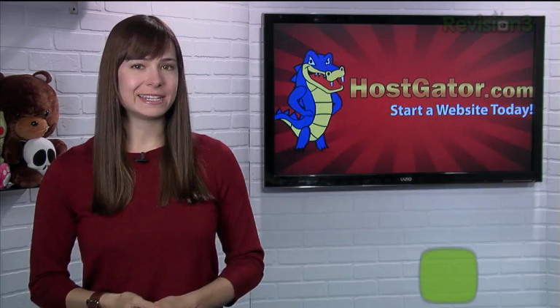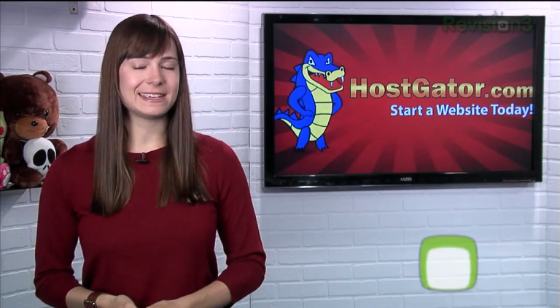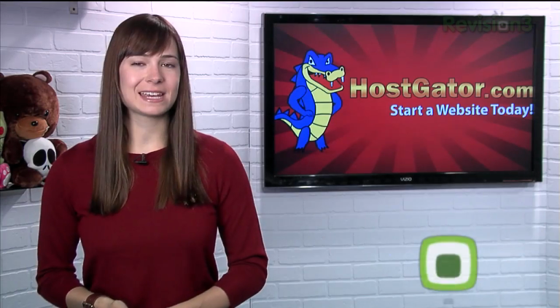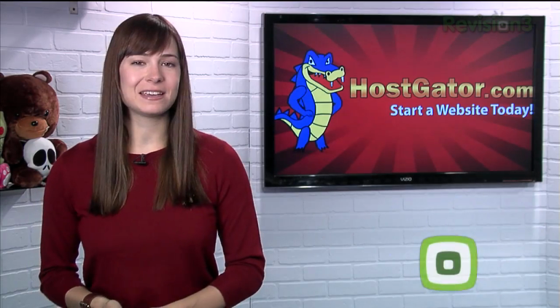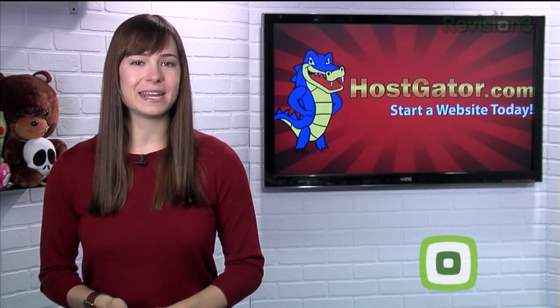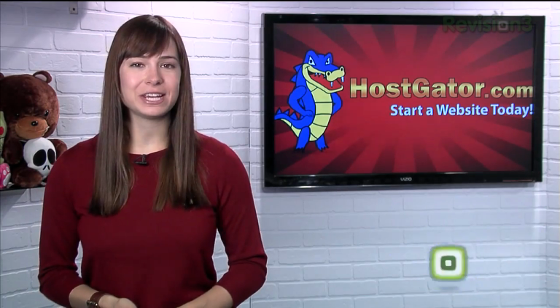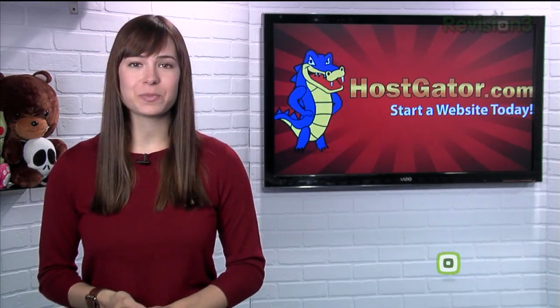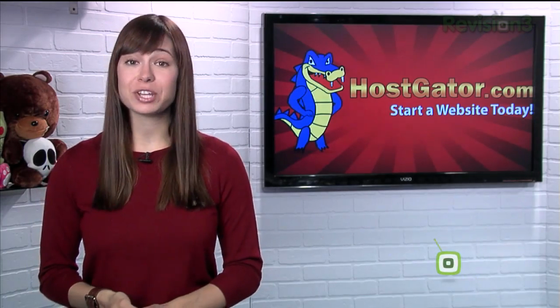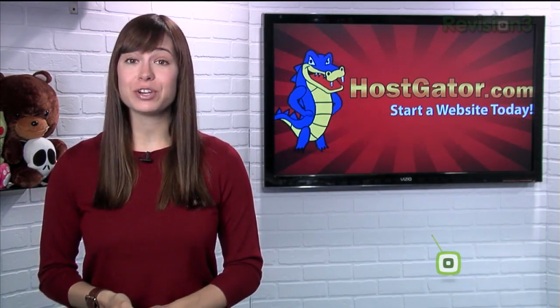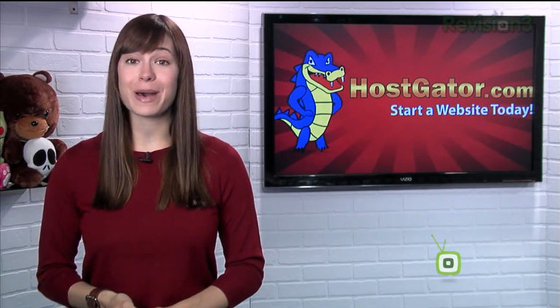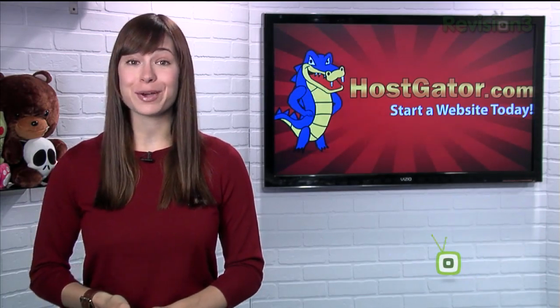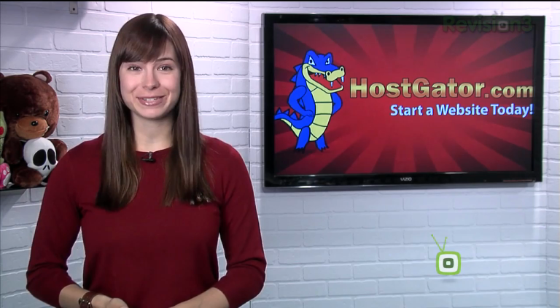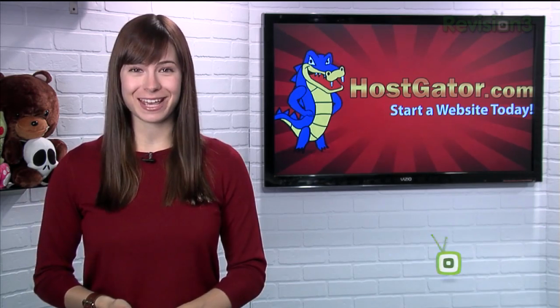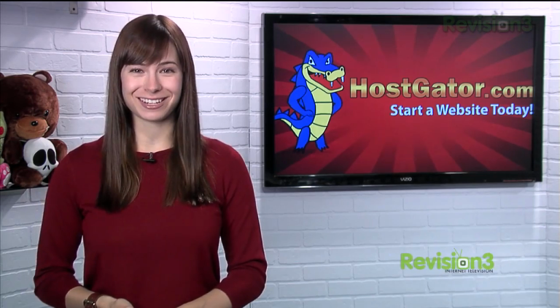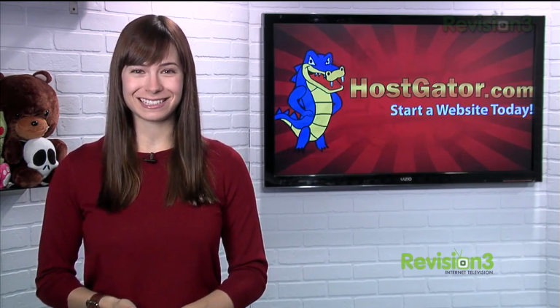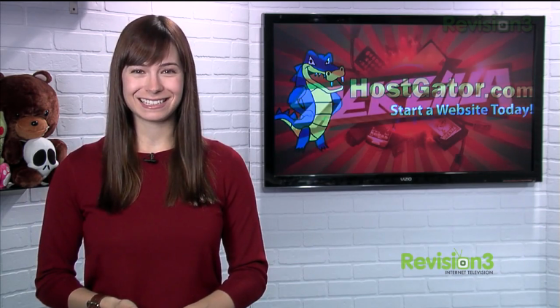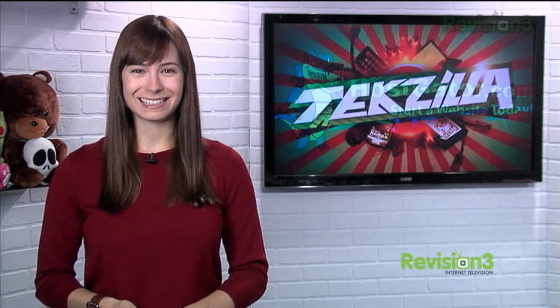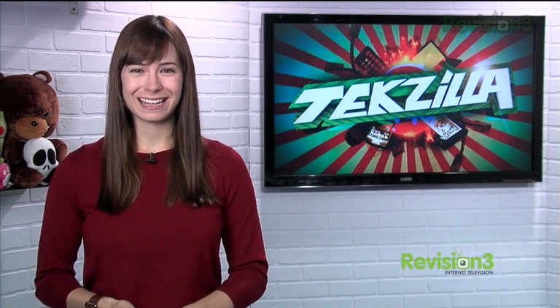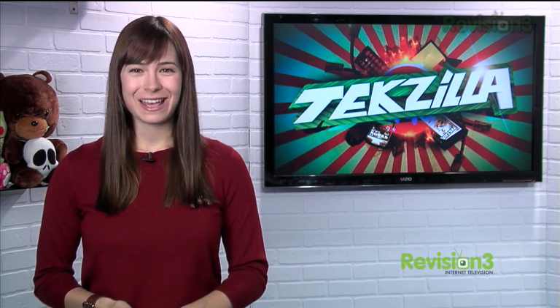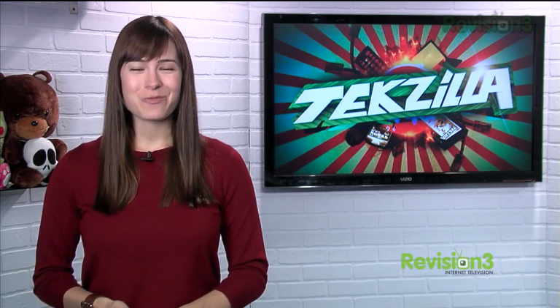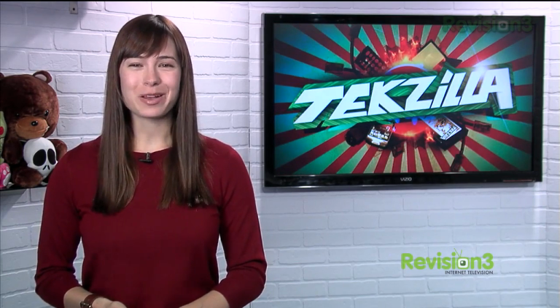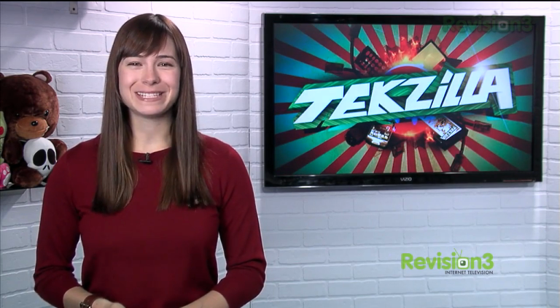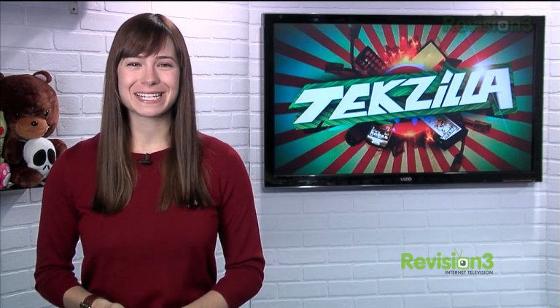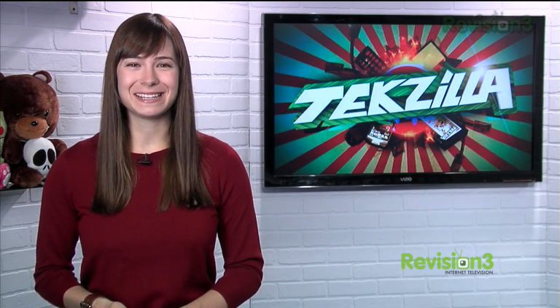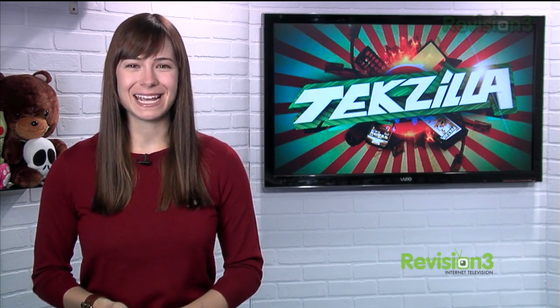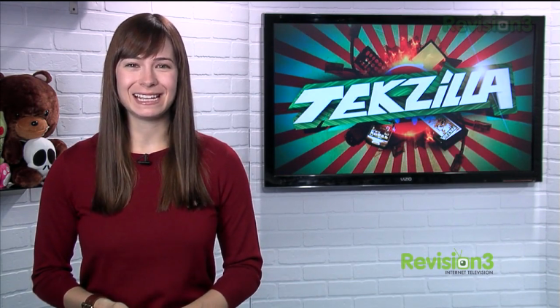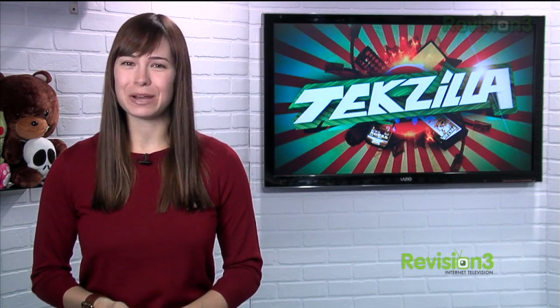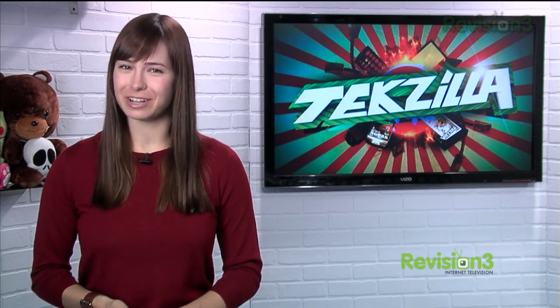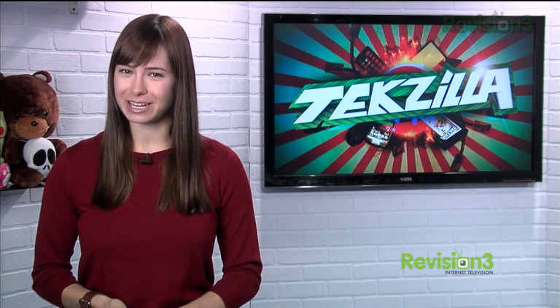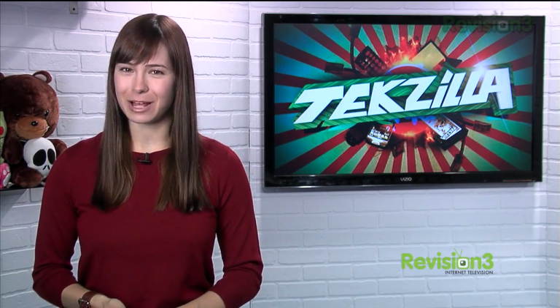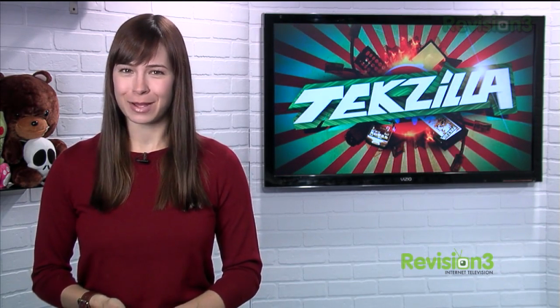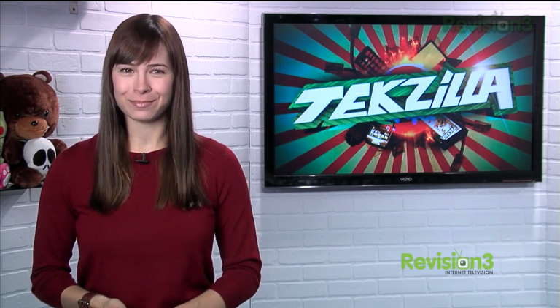Today's TechZilla Daily is brought to you by HostGator. Welcome to TechZilla Daily, I'm Veronica Belmont.